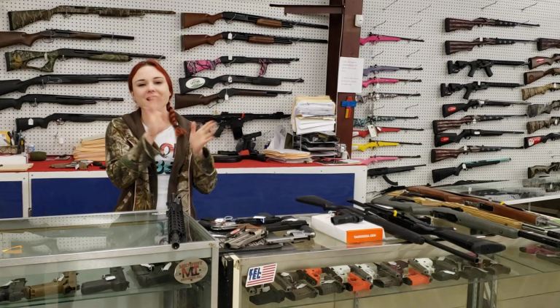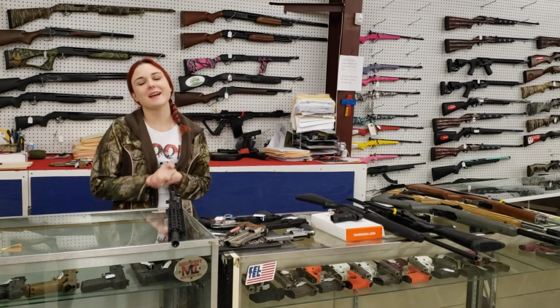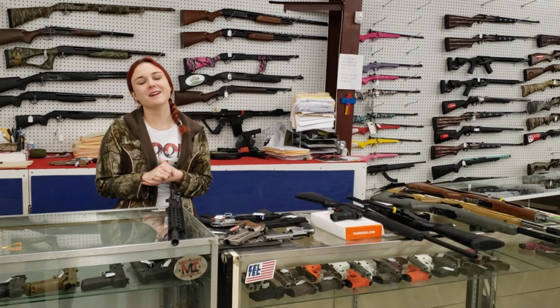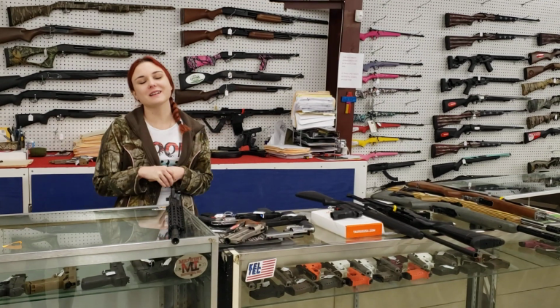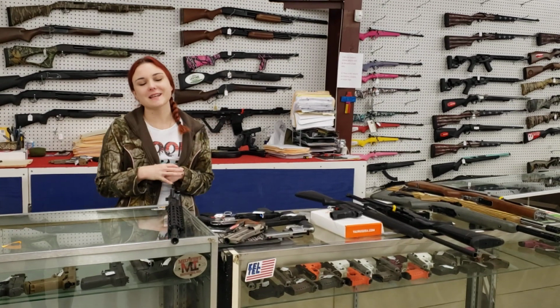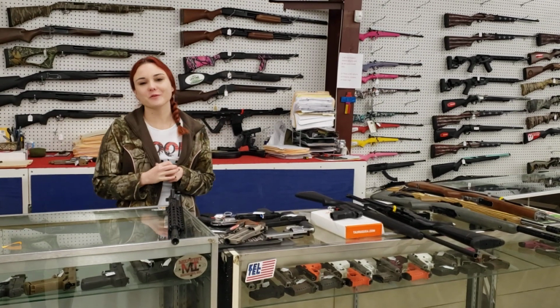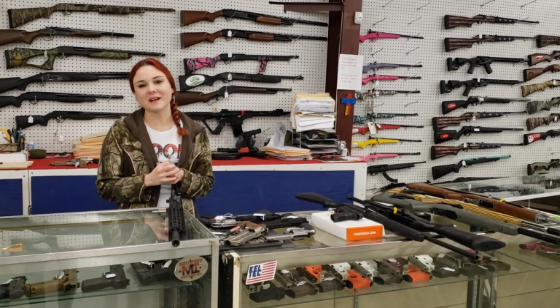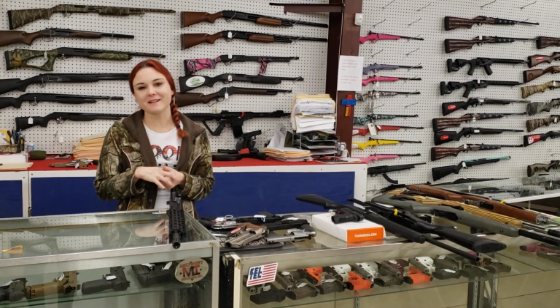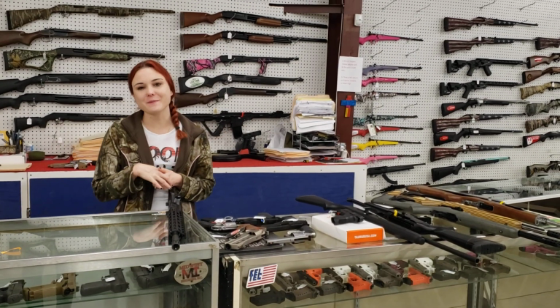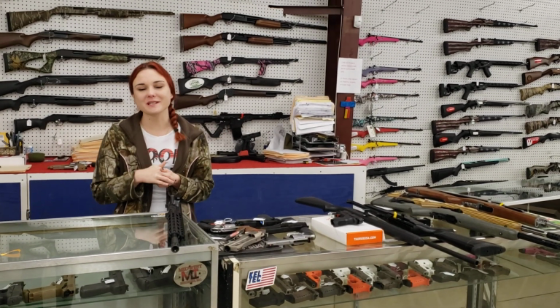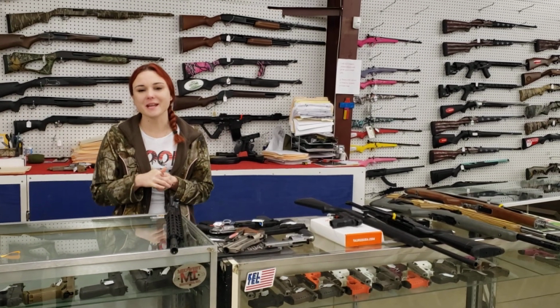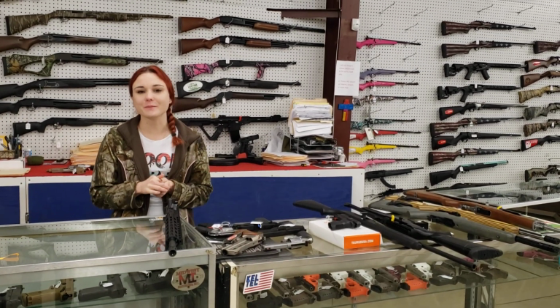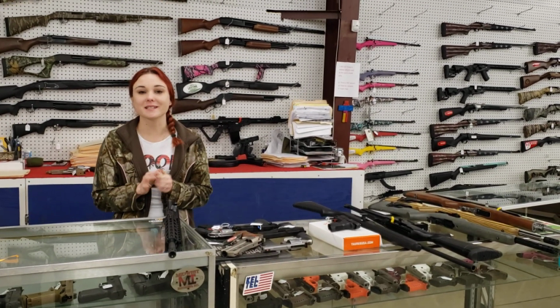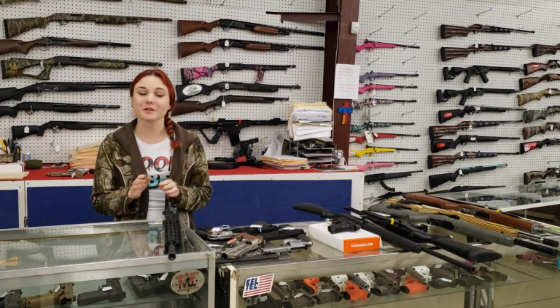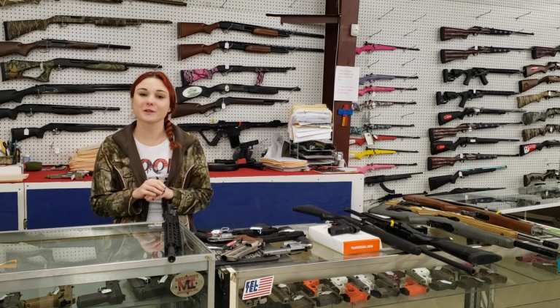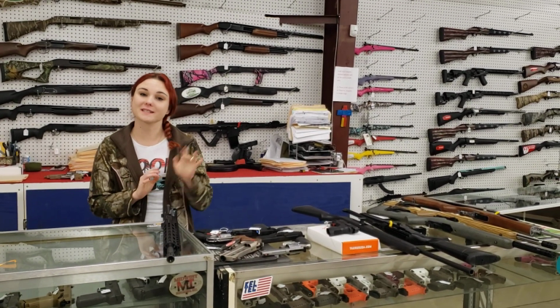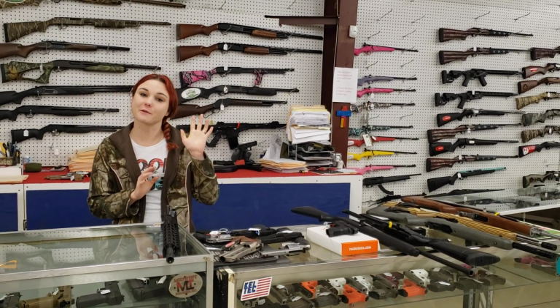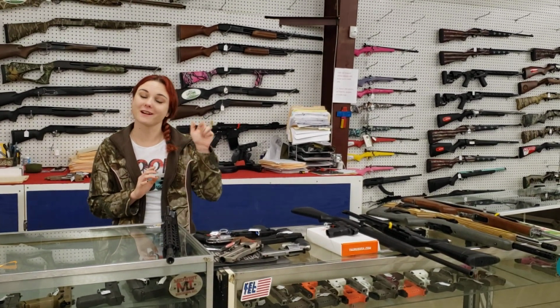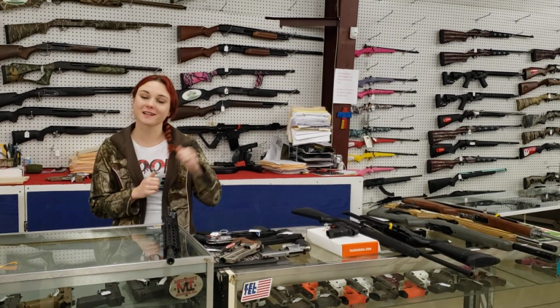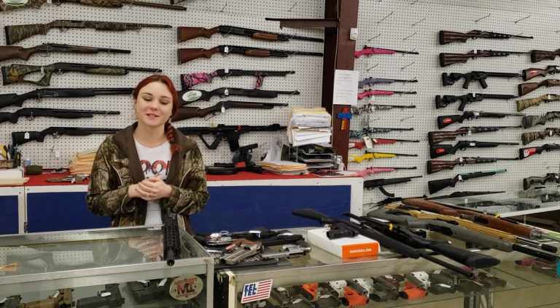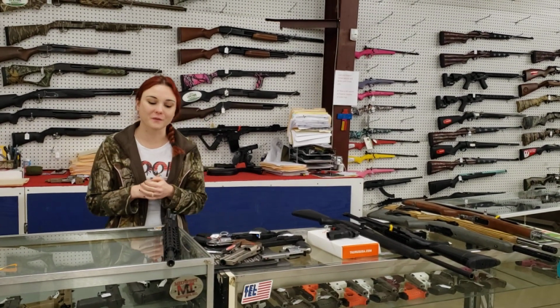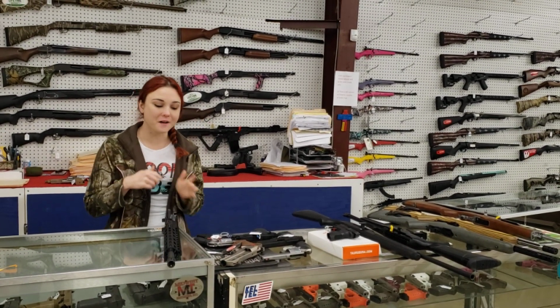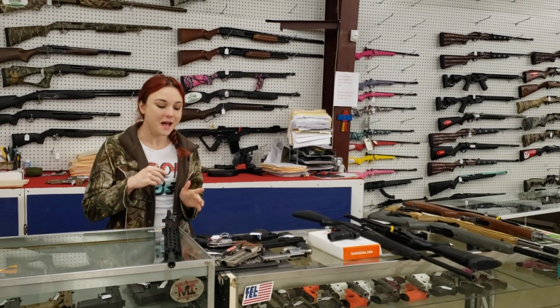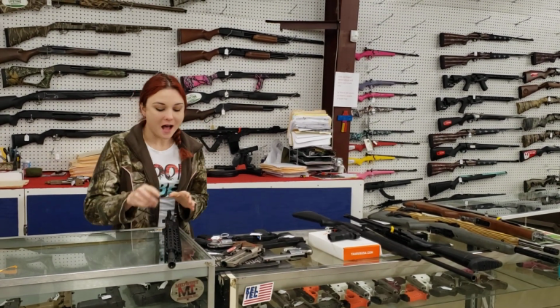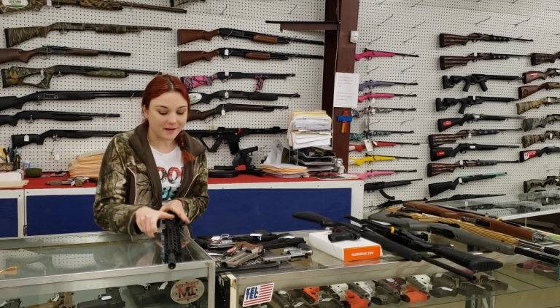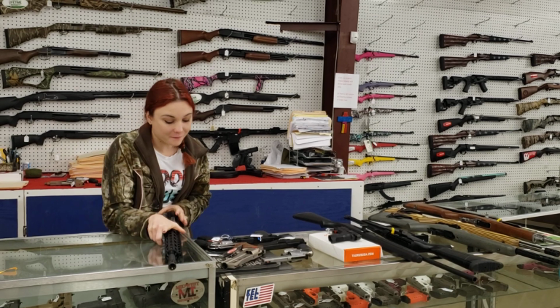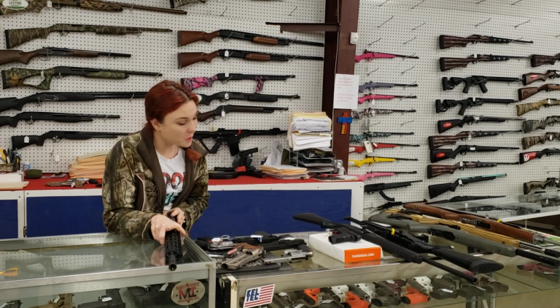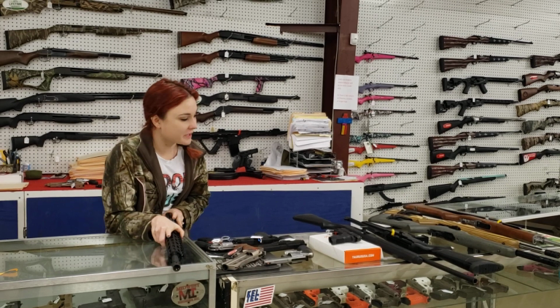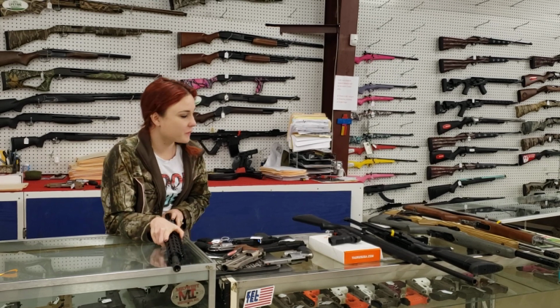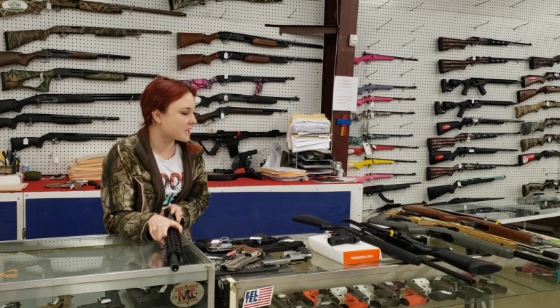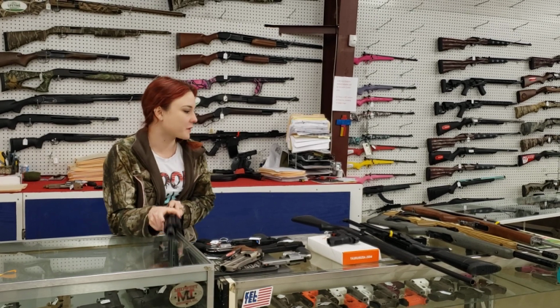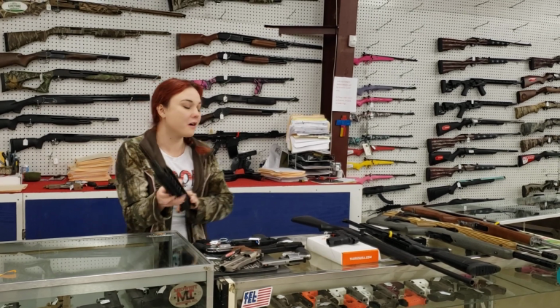Hey y'all, it's Amber from XL. Happy Wednesday, everybody! Y'all don't forget, today we are here until 5. I've got a full new video for y'all.